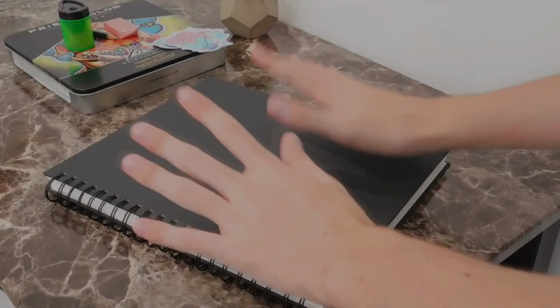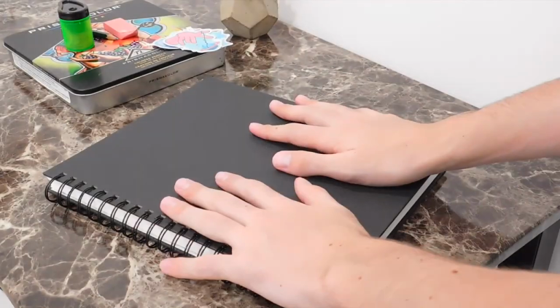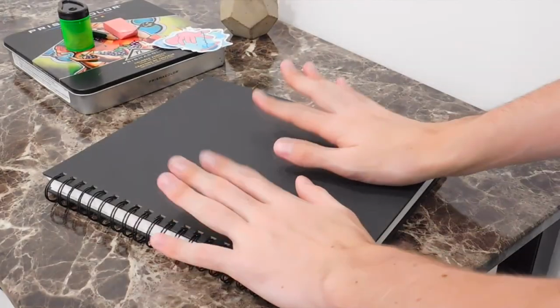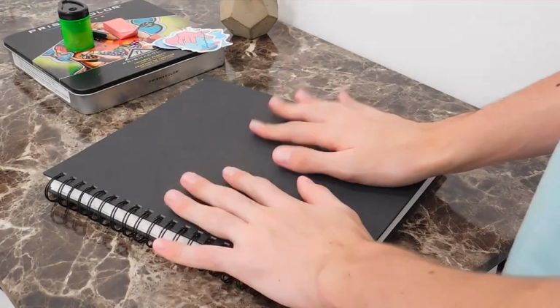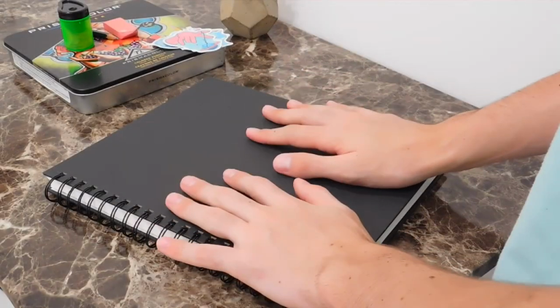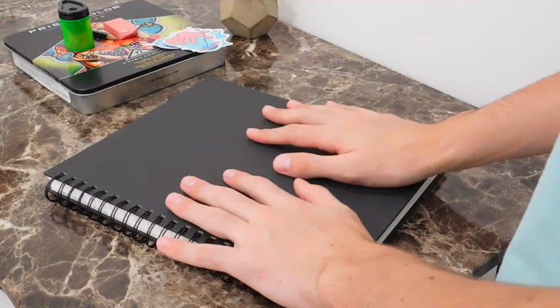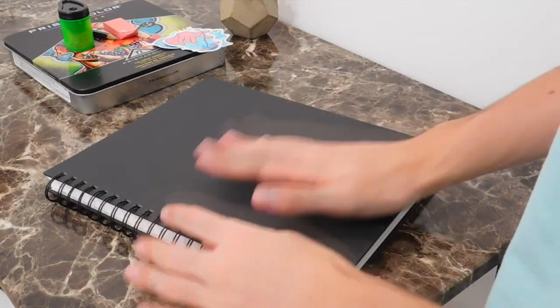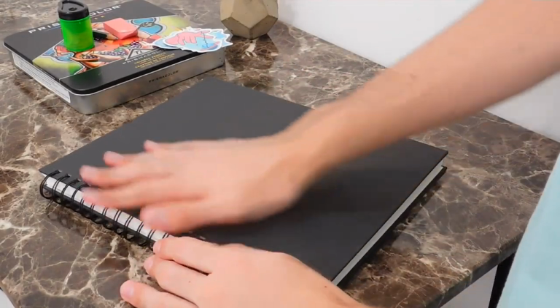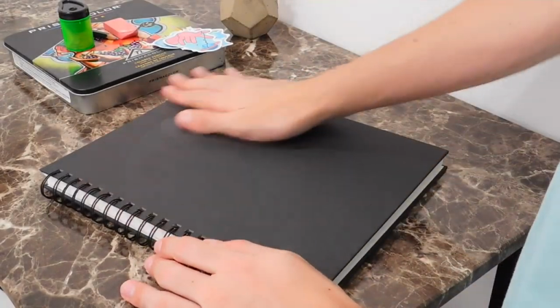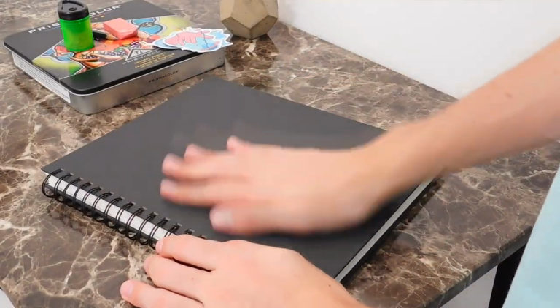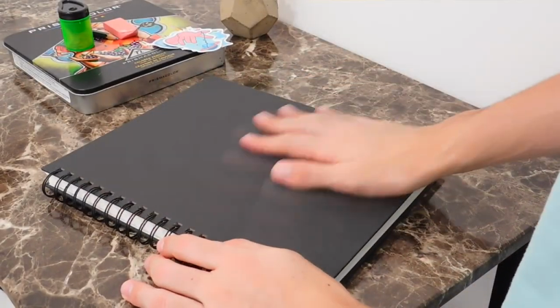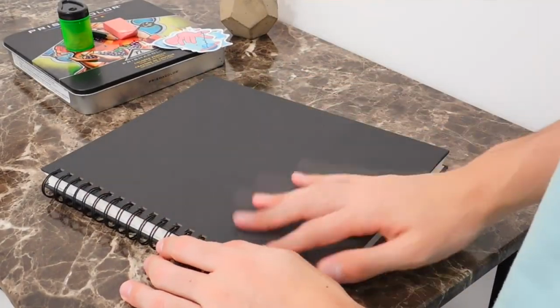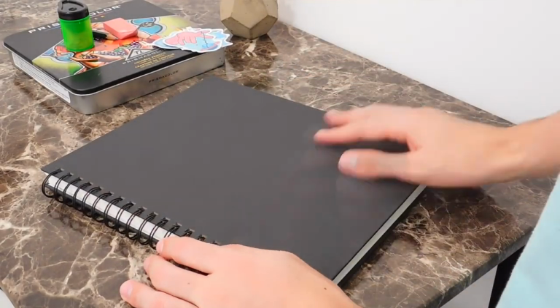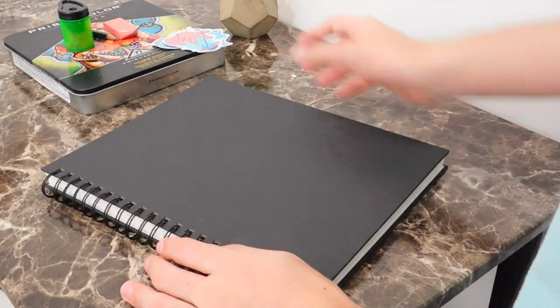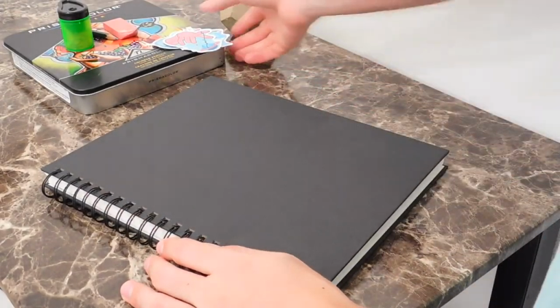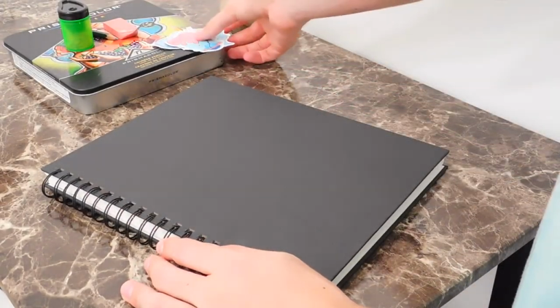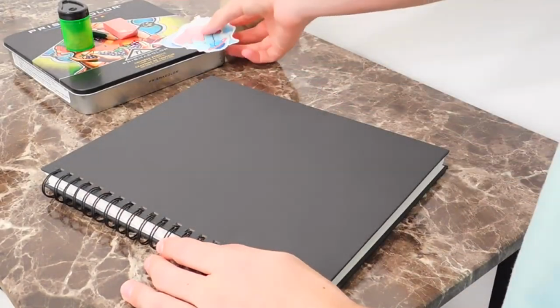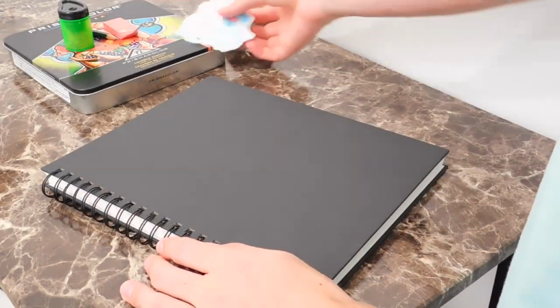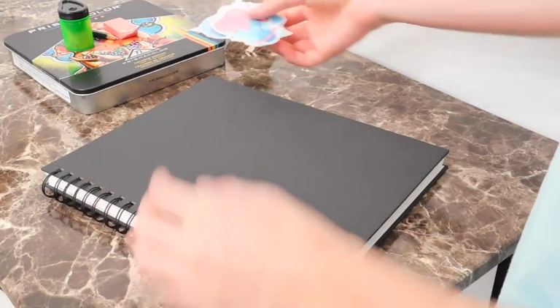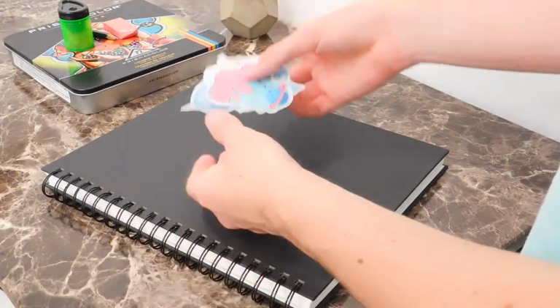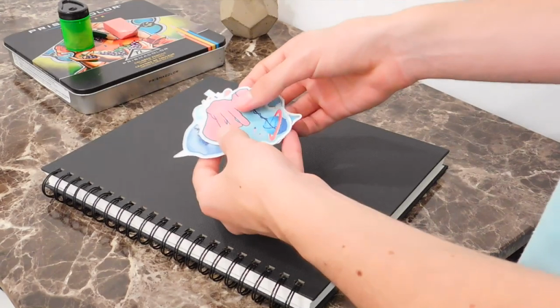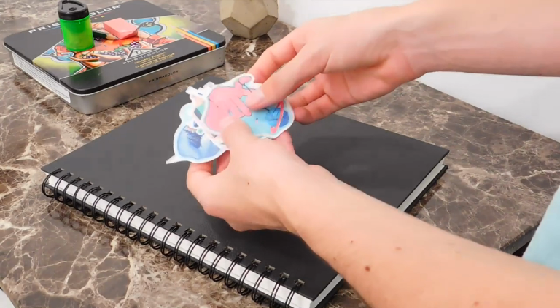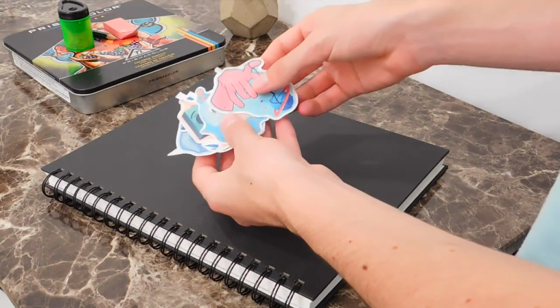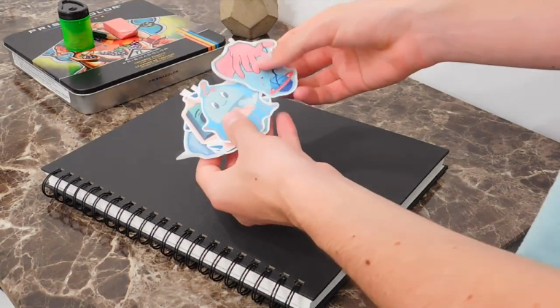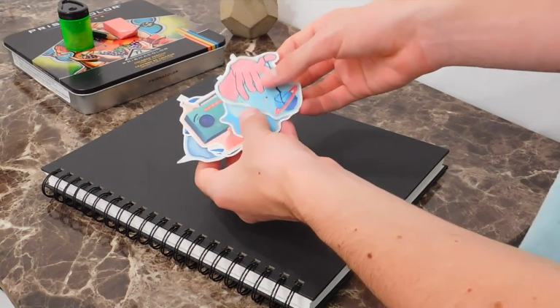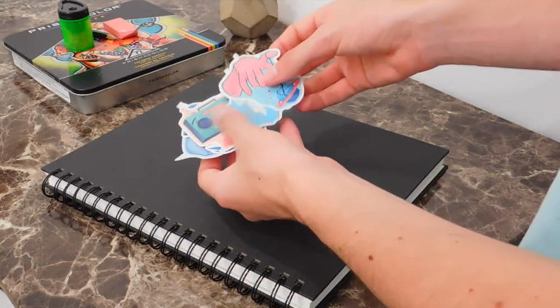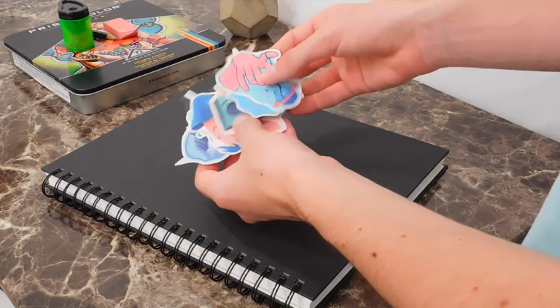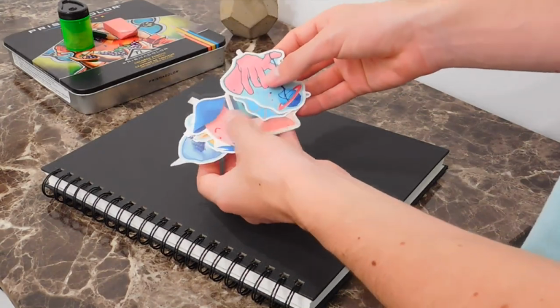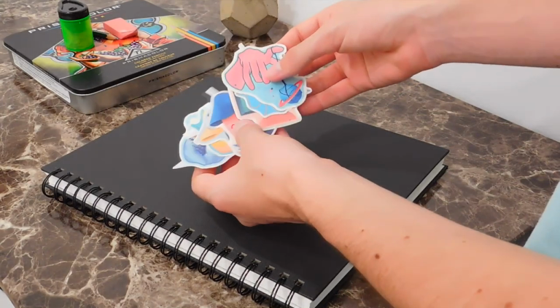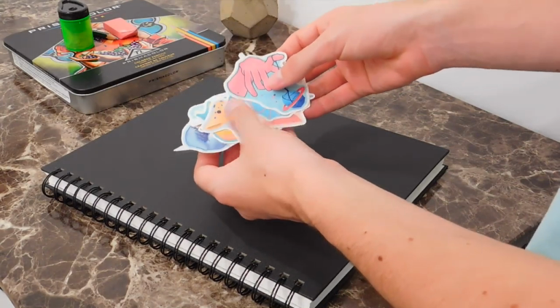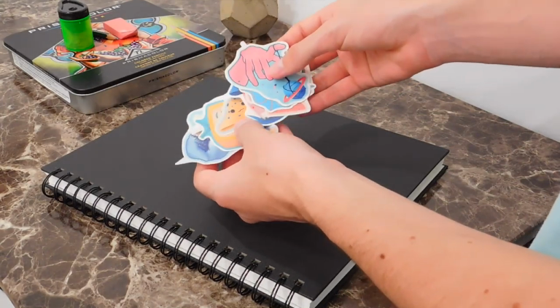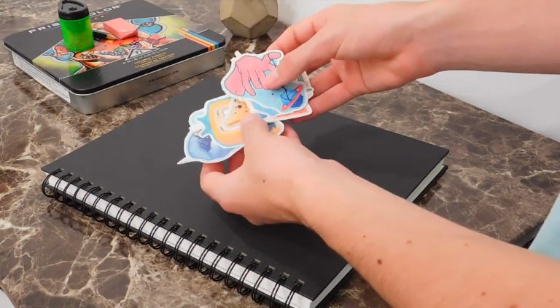So, before I start working on my sketchbook, I want to put some of my stickers on the cover just to decorate it.